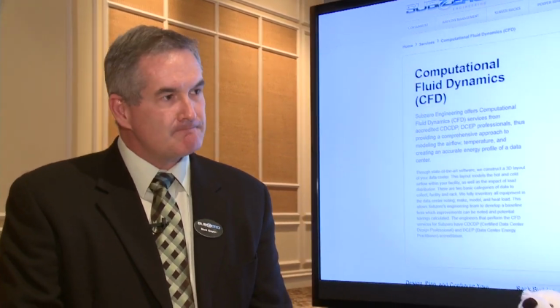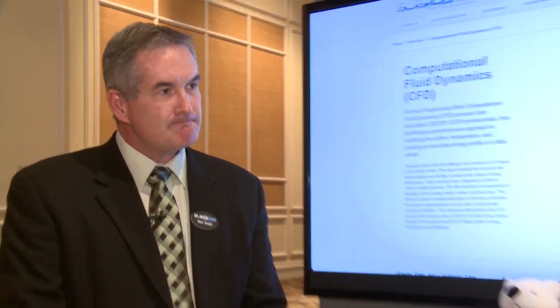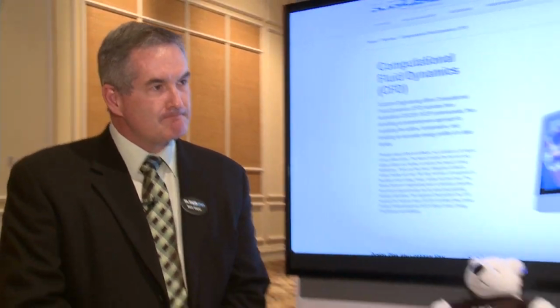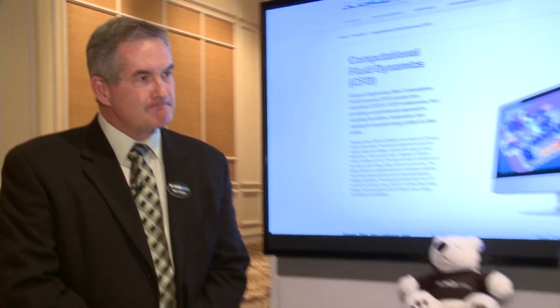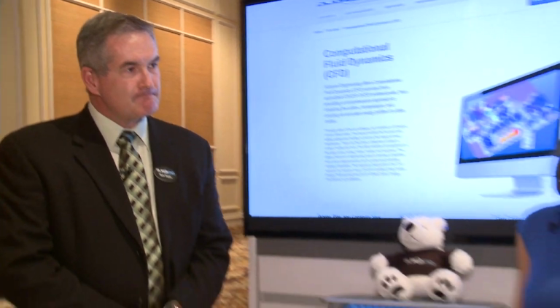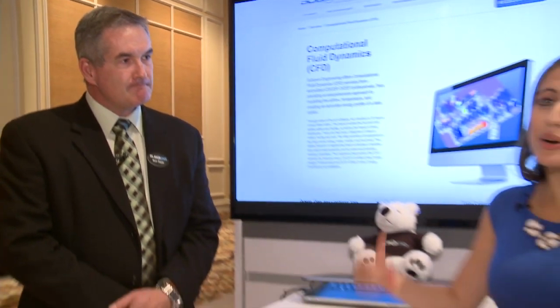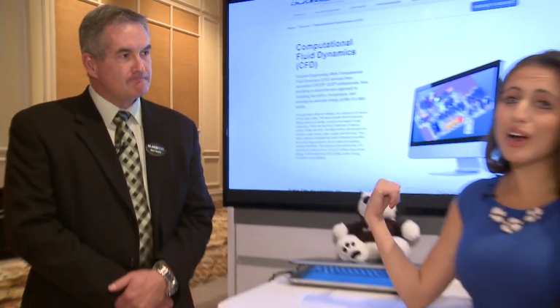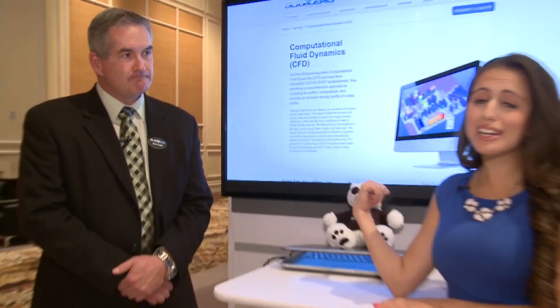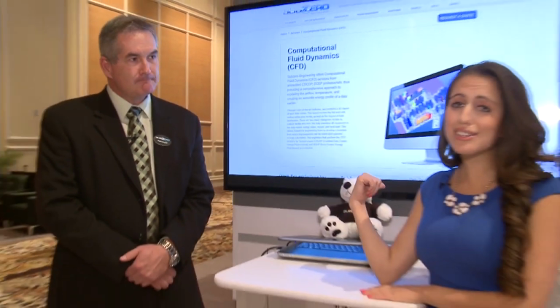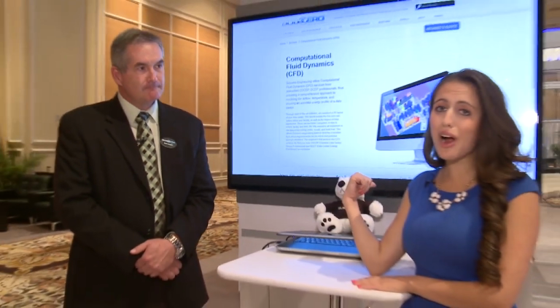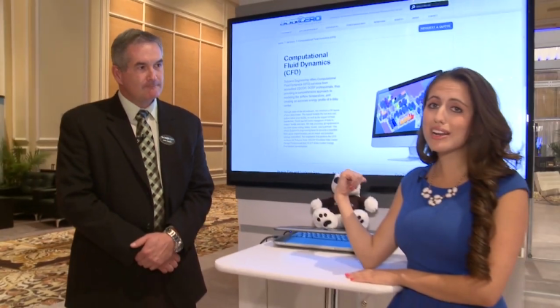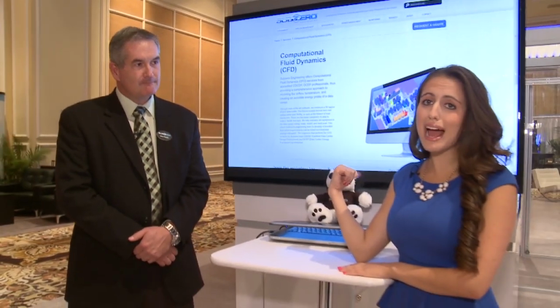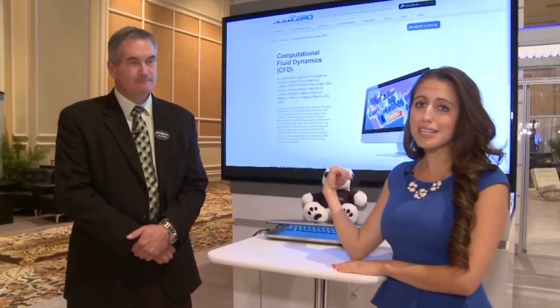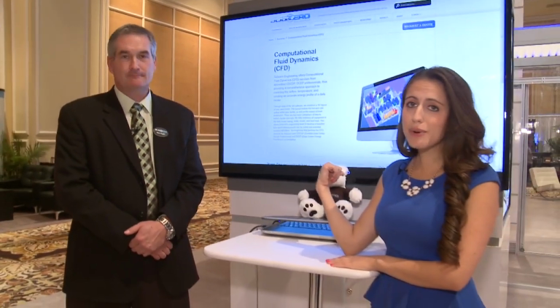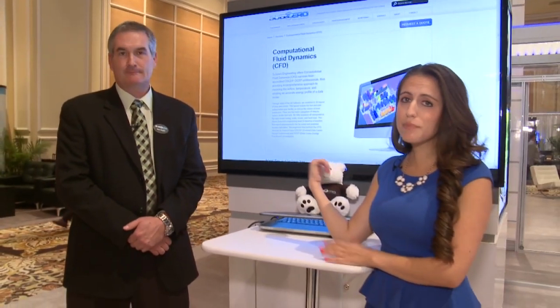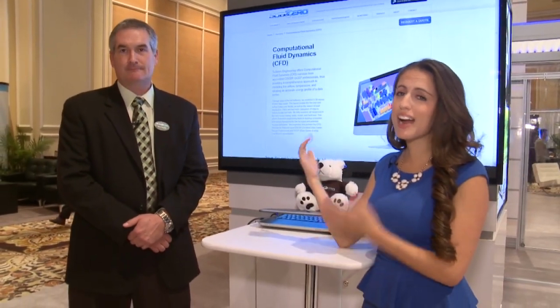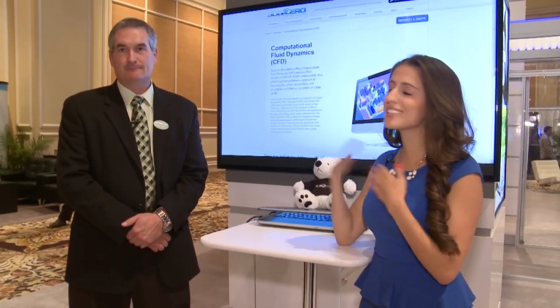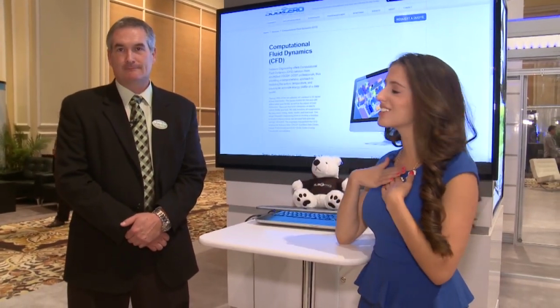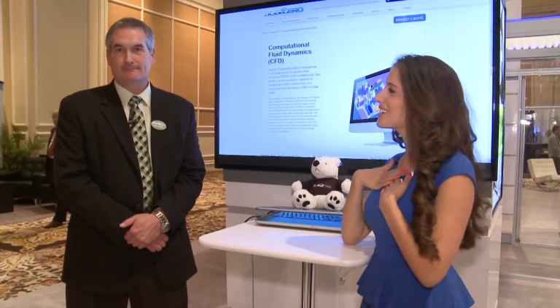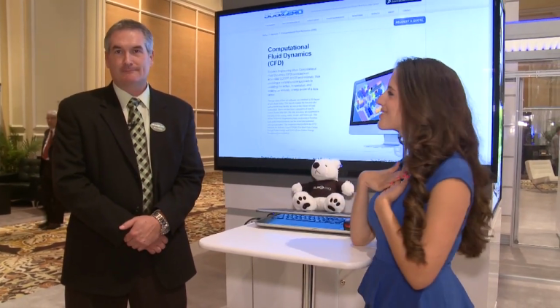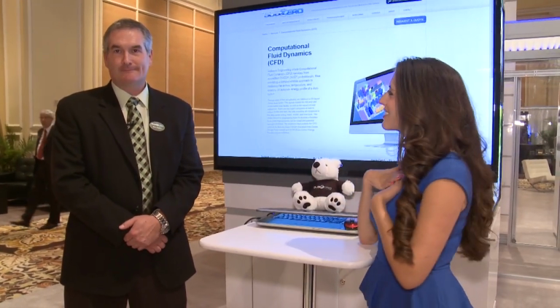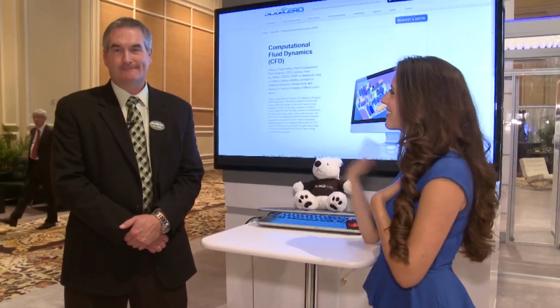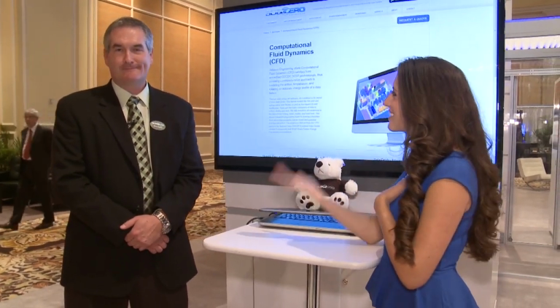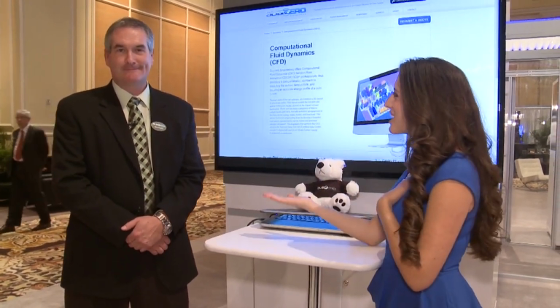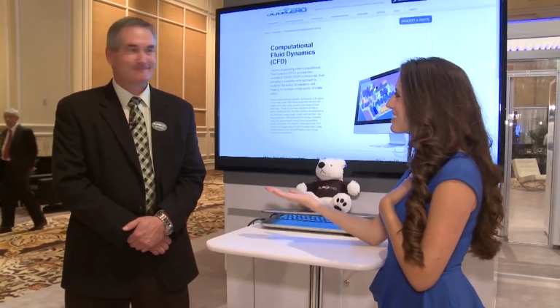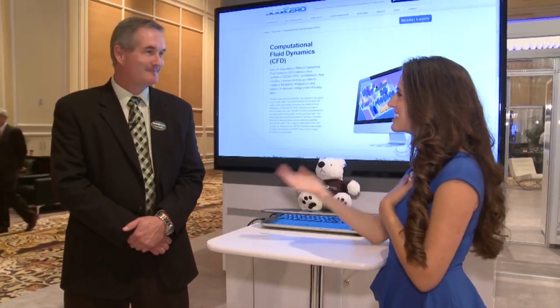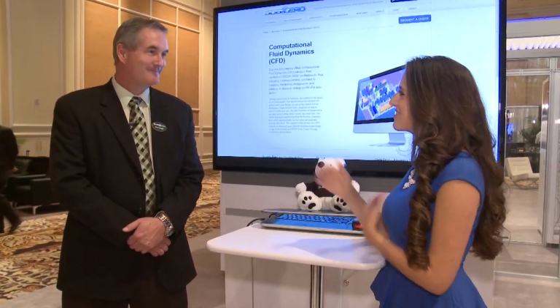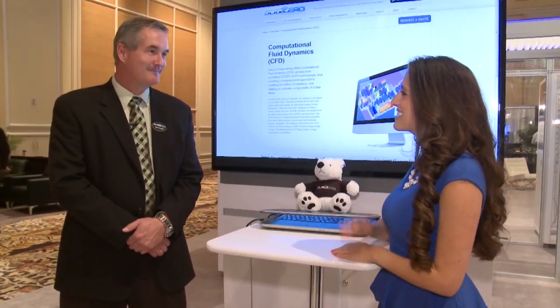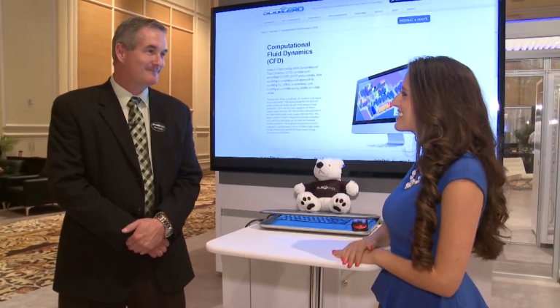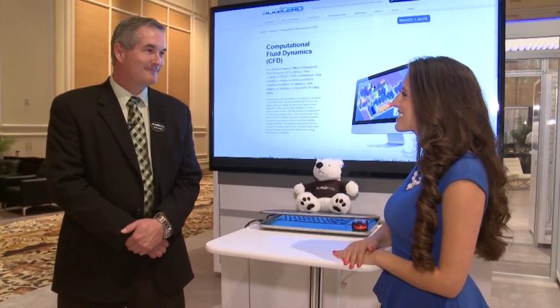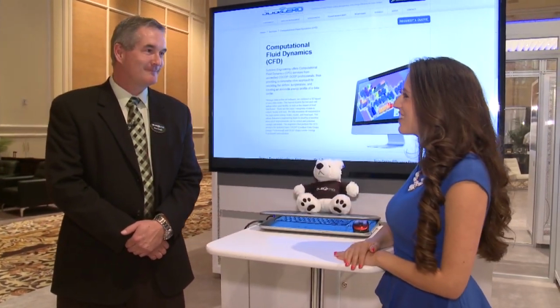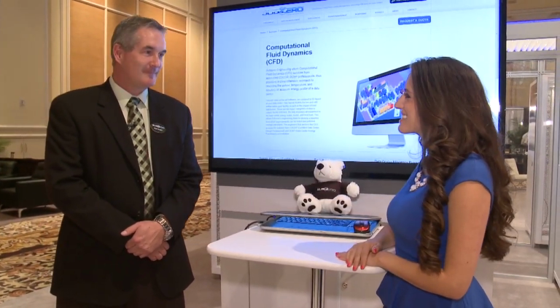Well, as Mark said, Bernard here is already an expert, but I certainly enjoyed learning a lot about CFDs. Thanks so much.